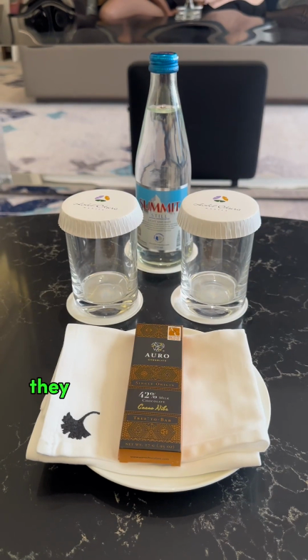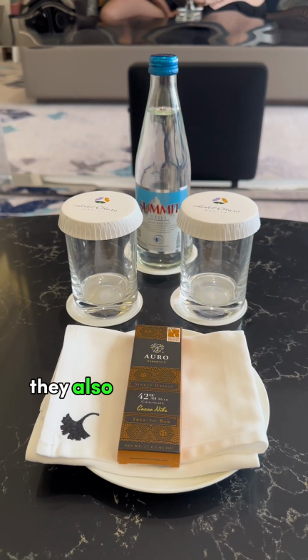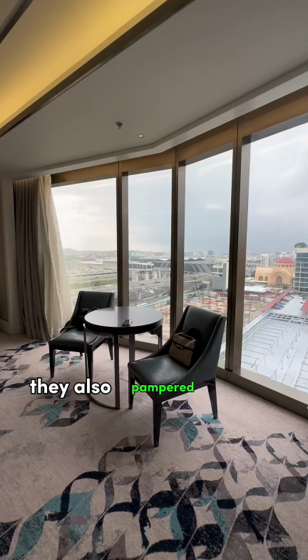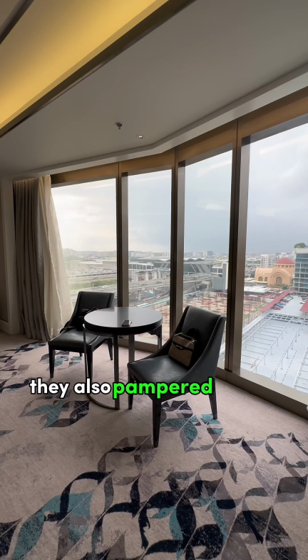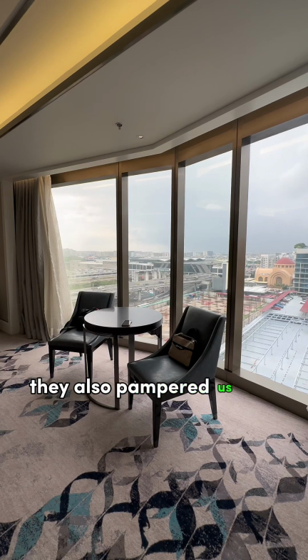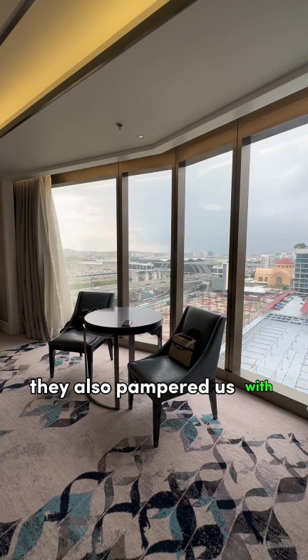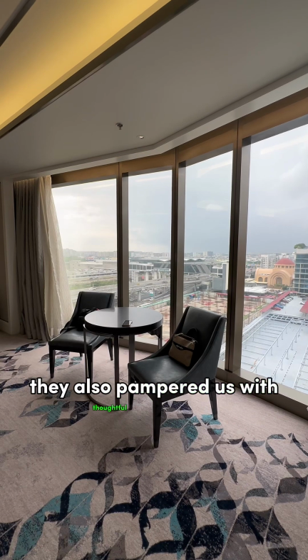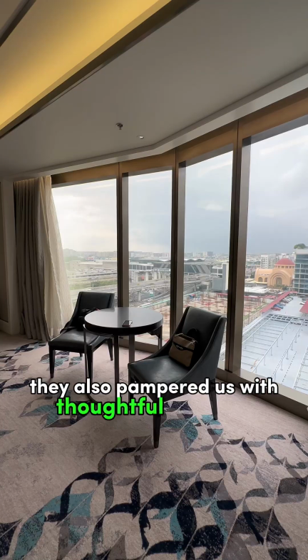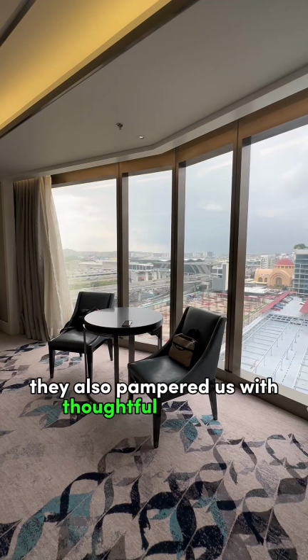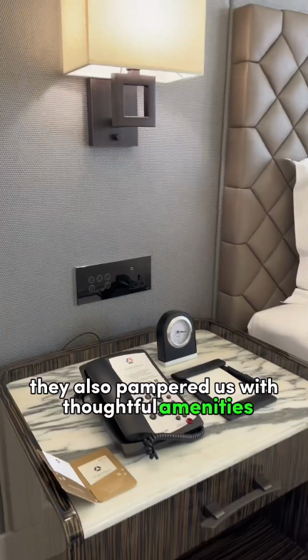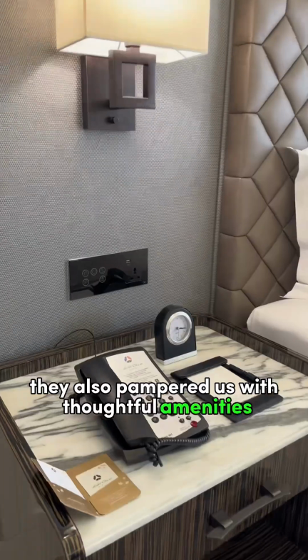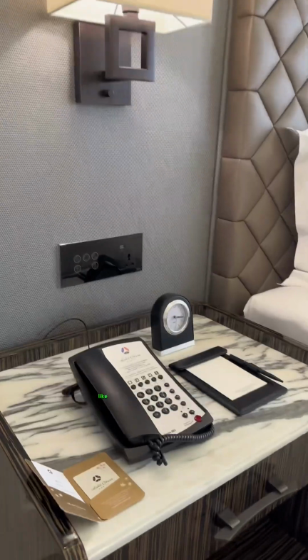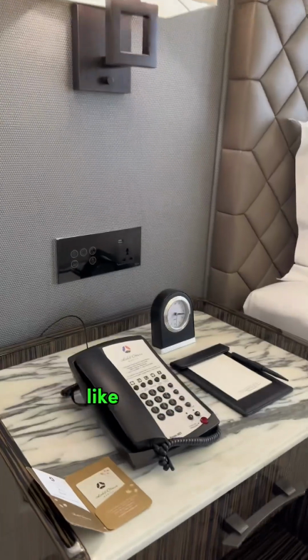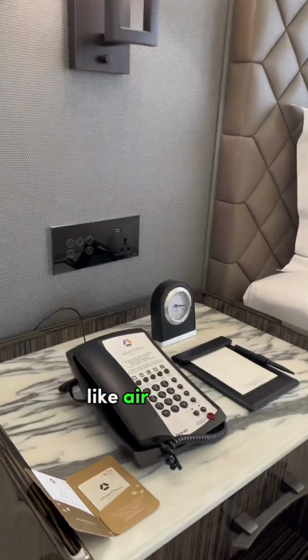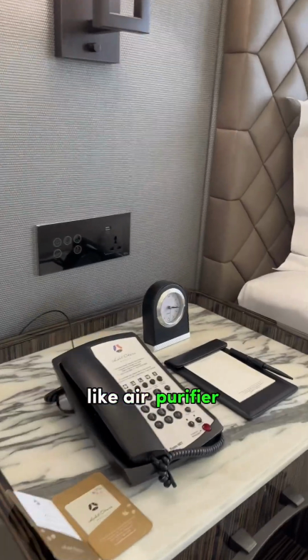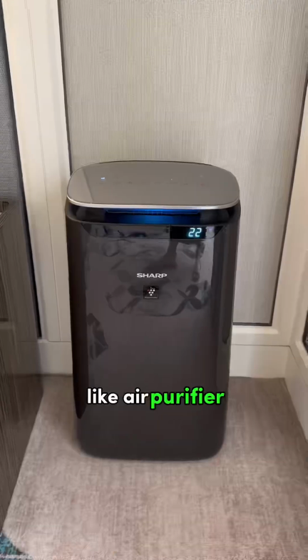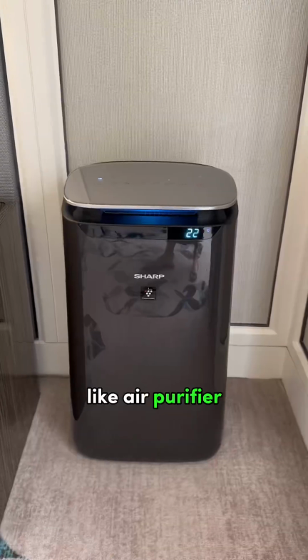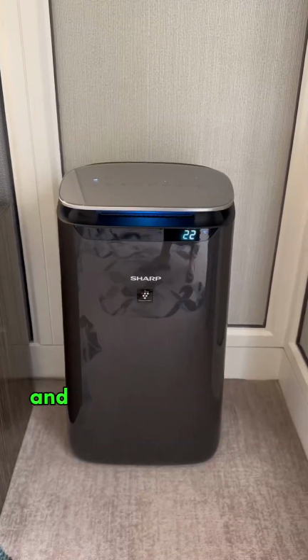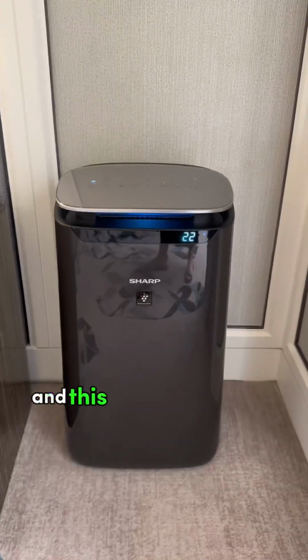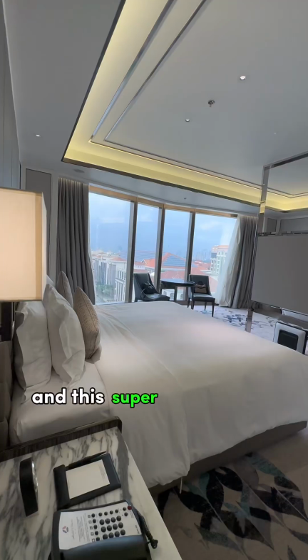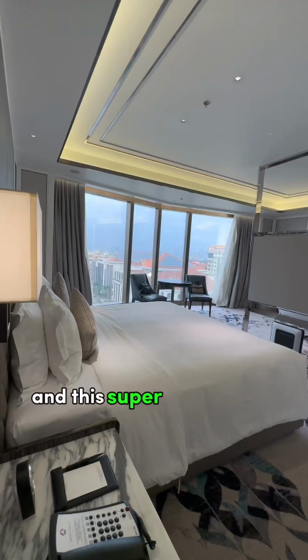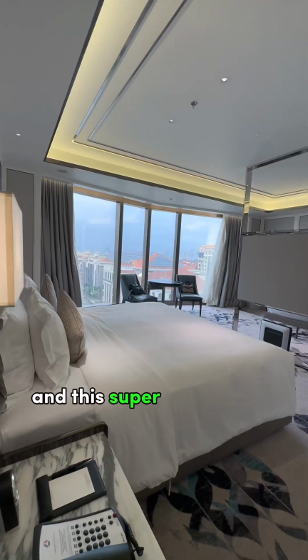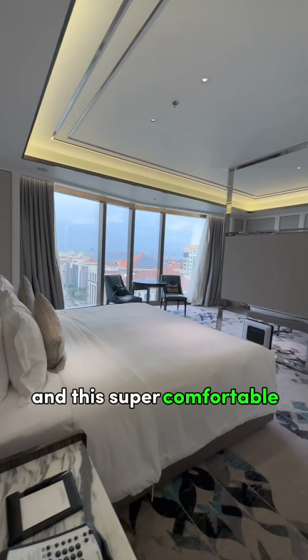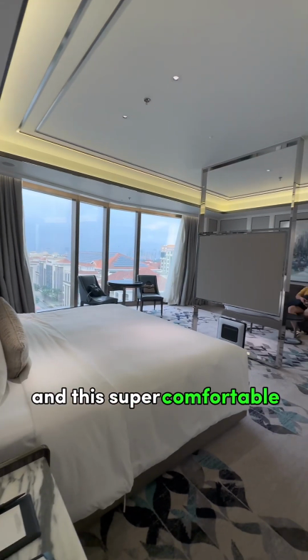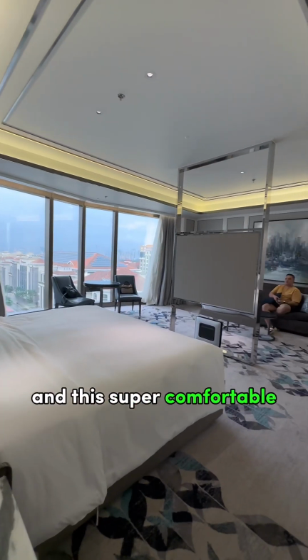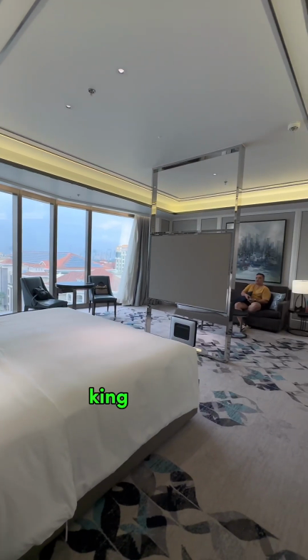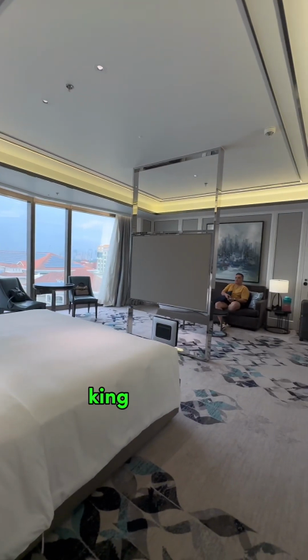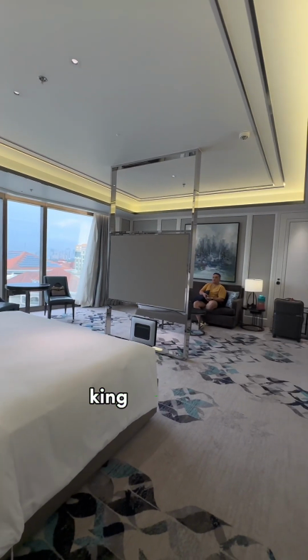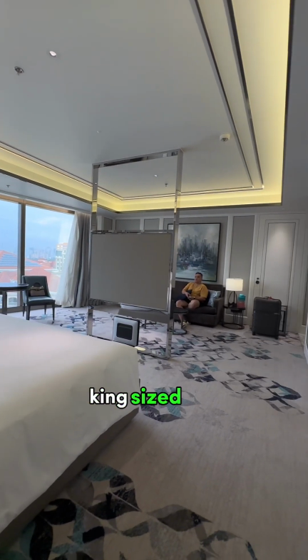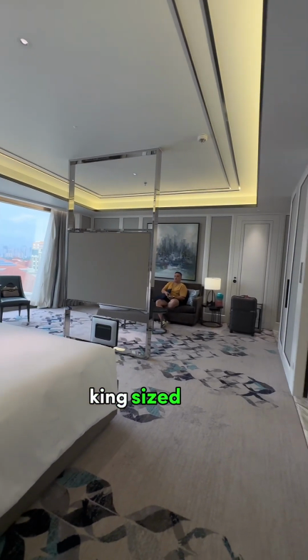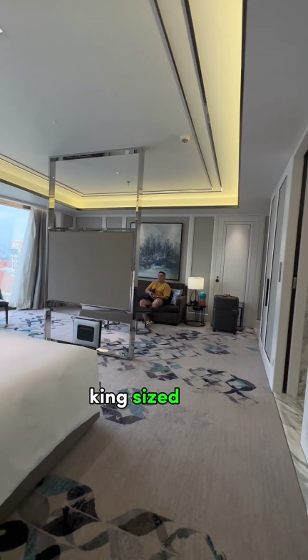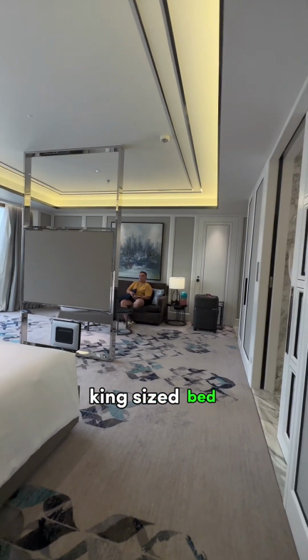They also pampered us with thoughtful amenities like an air purifier and a super comfortable king-sized bed.